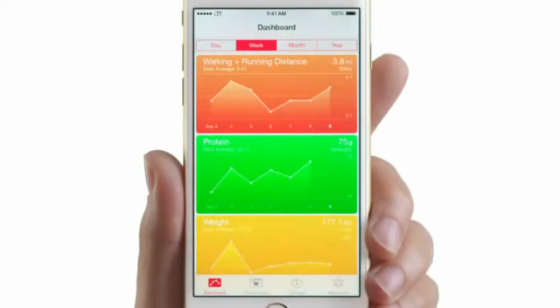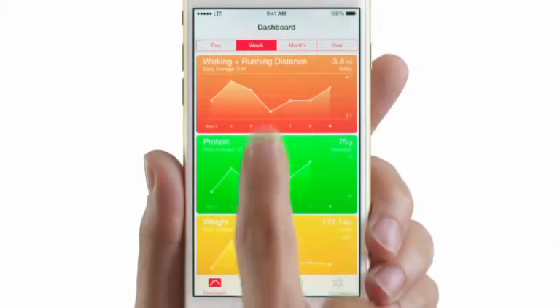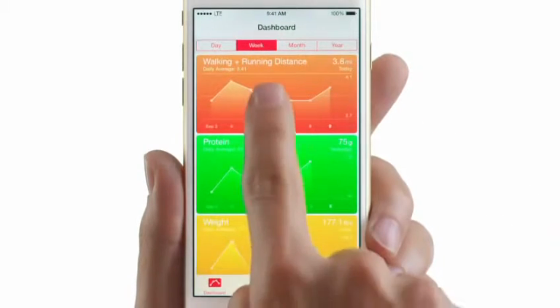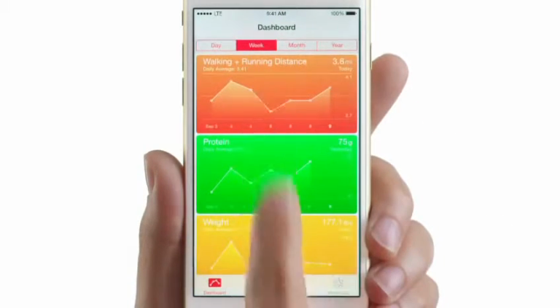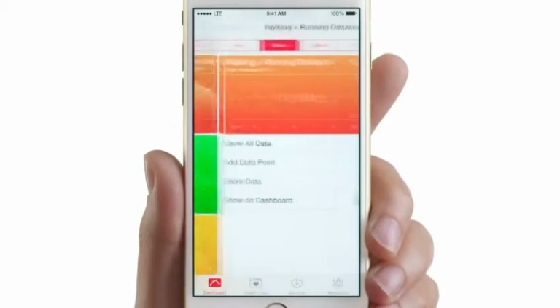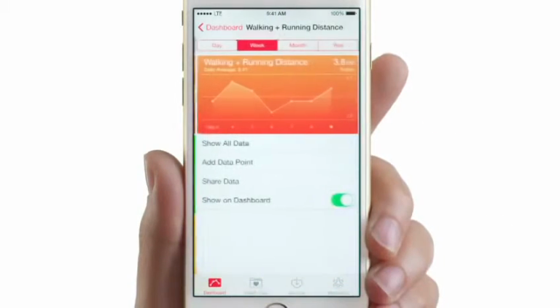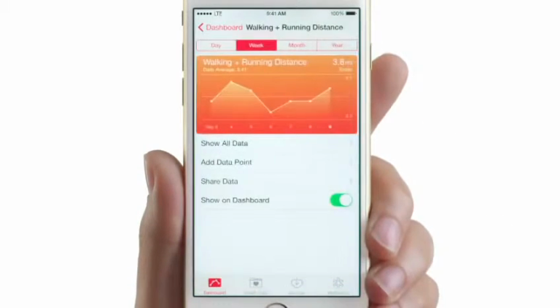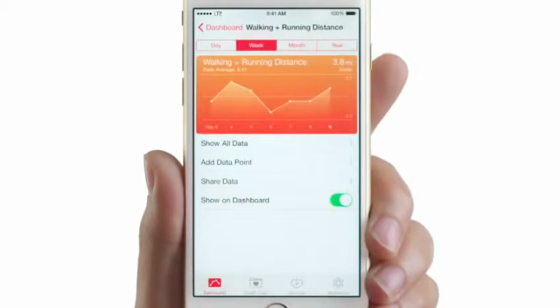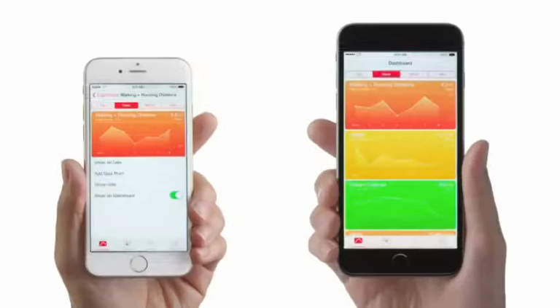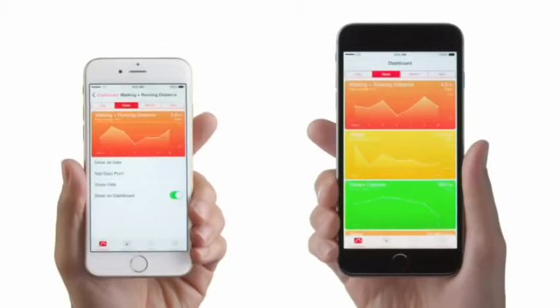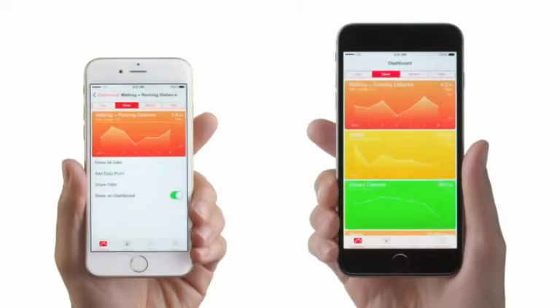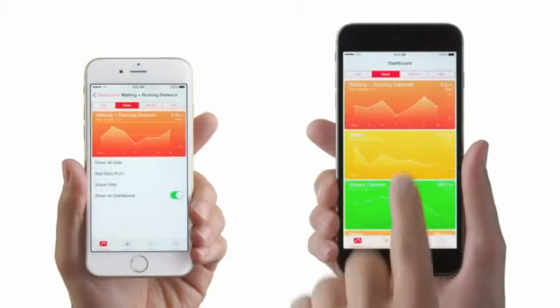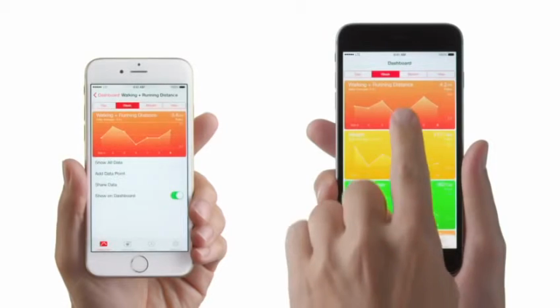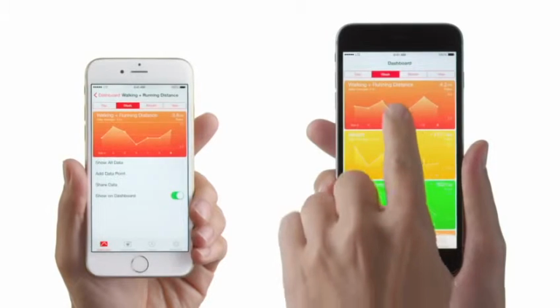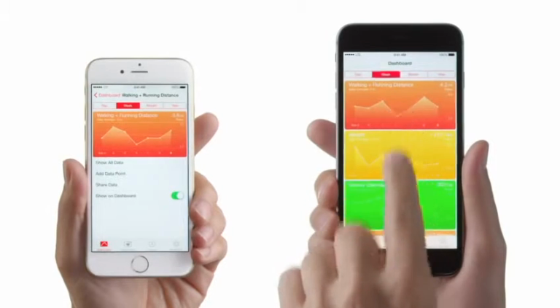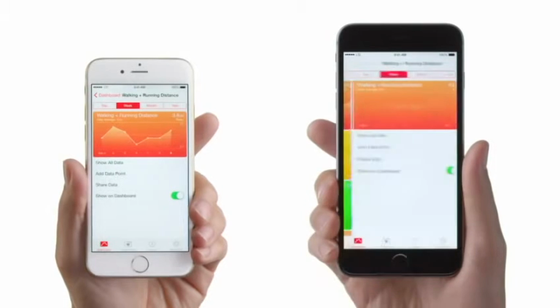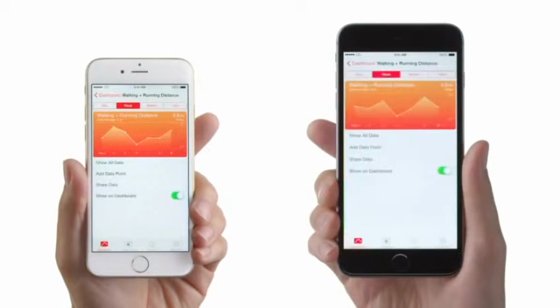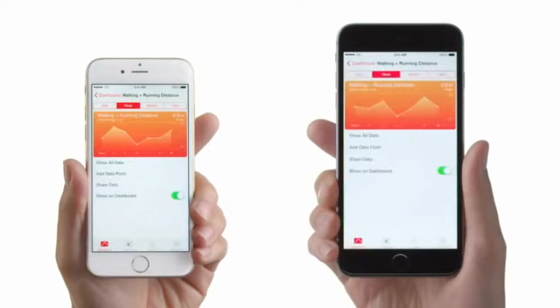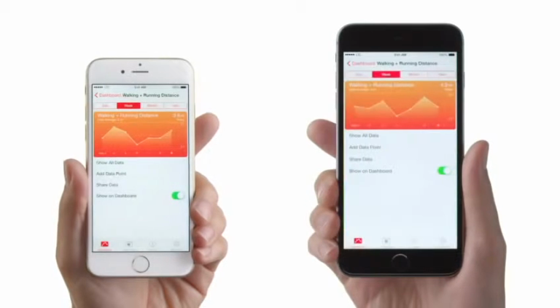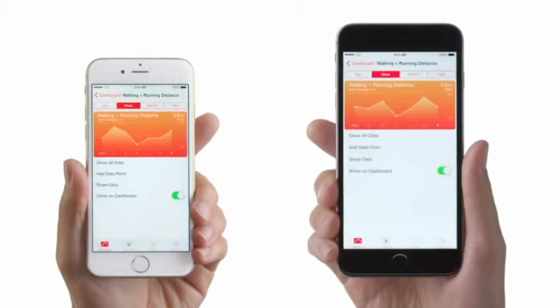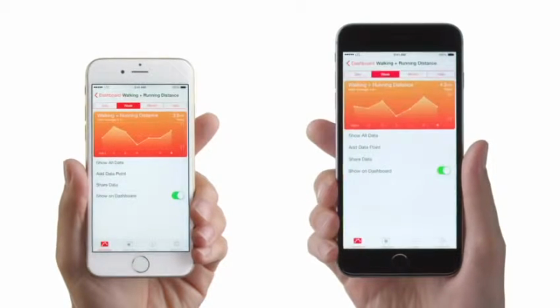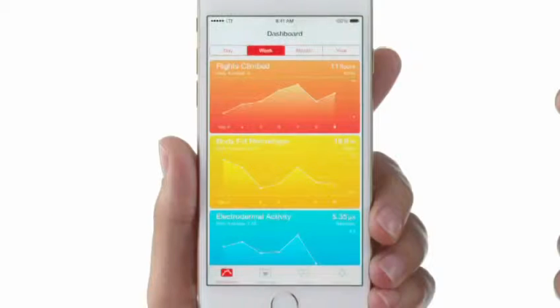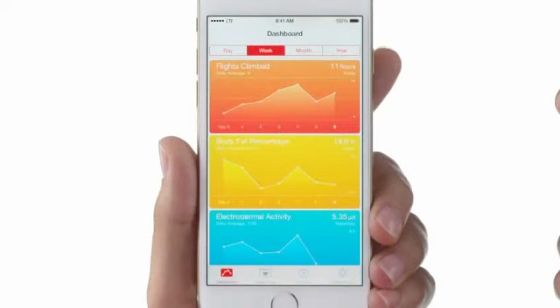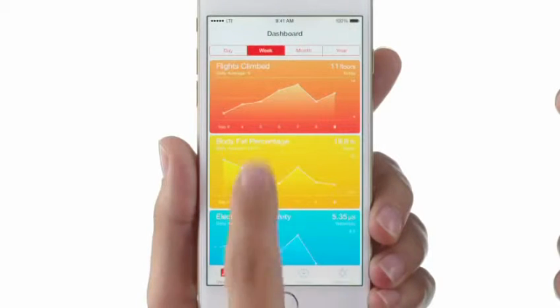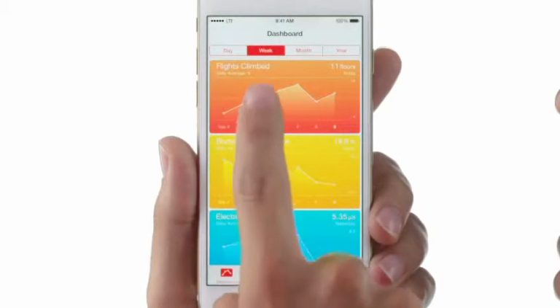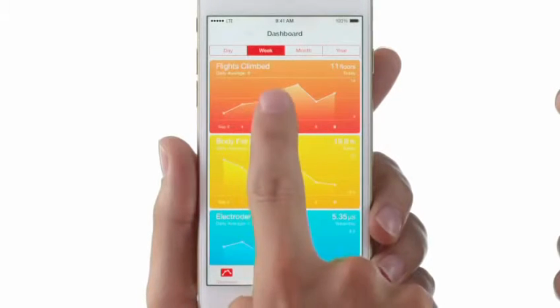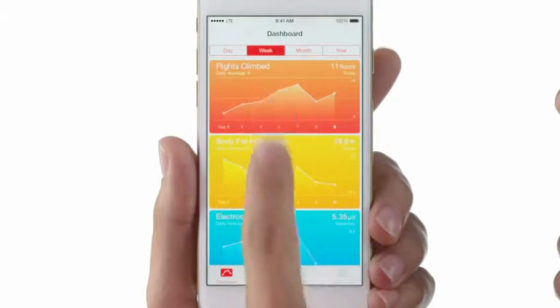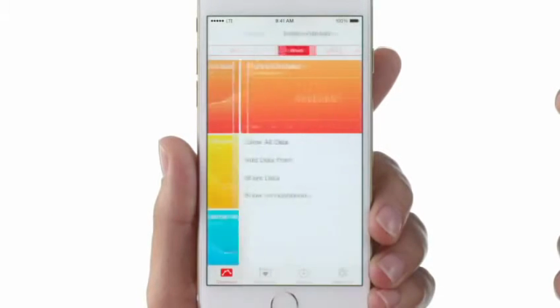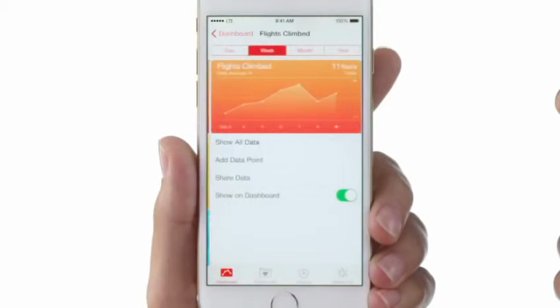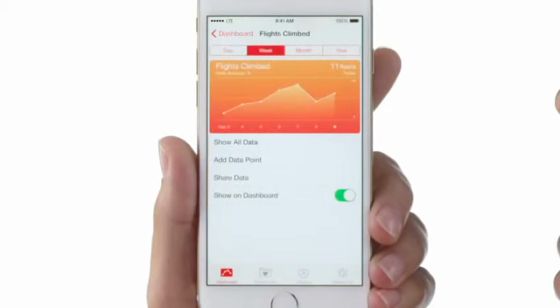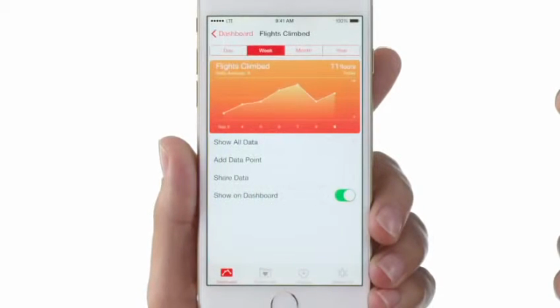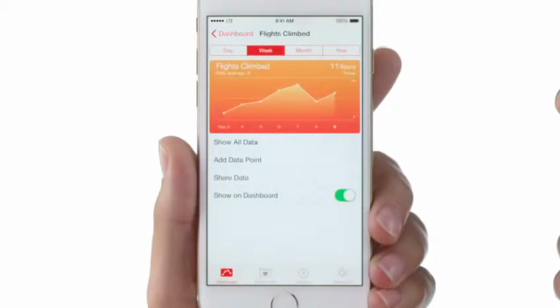Like today I walked 3.8 miles. Well, I ran 4.2 miles. Well, I climbed 11 flights of stairs.